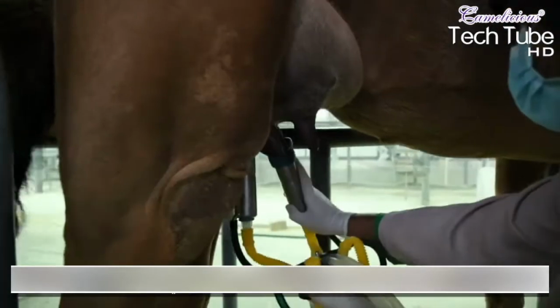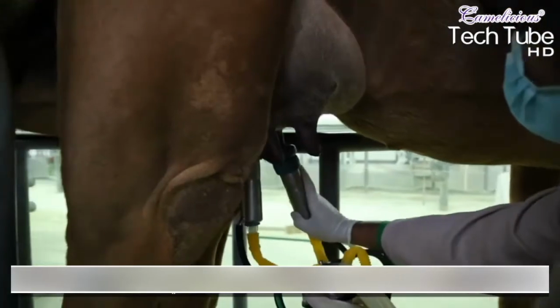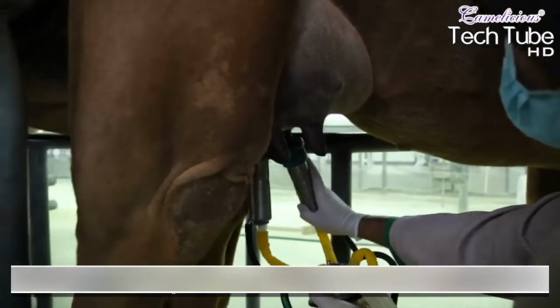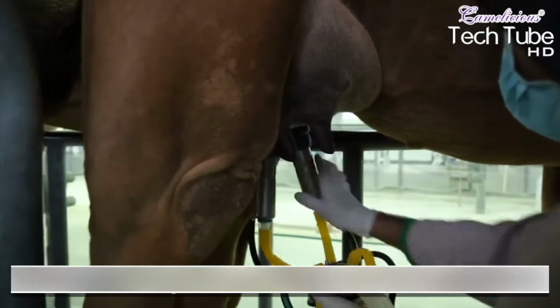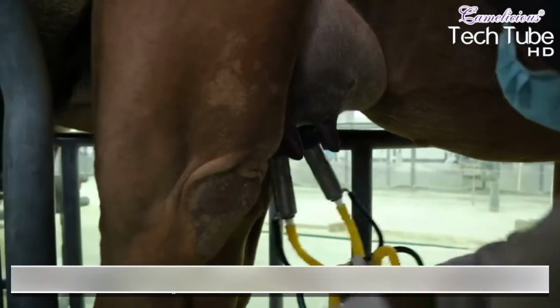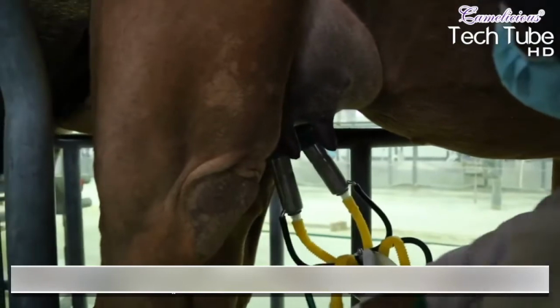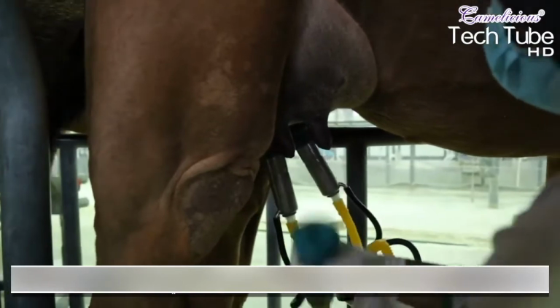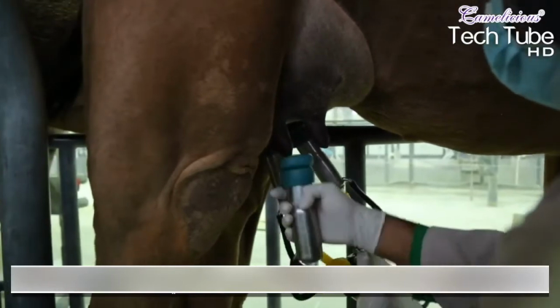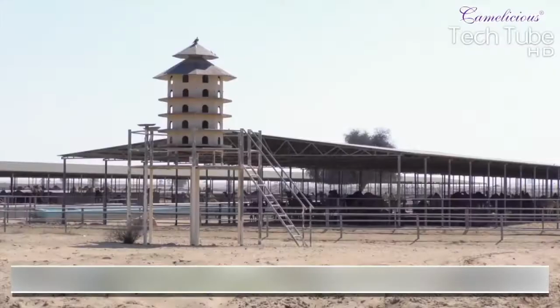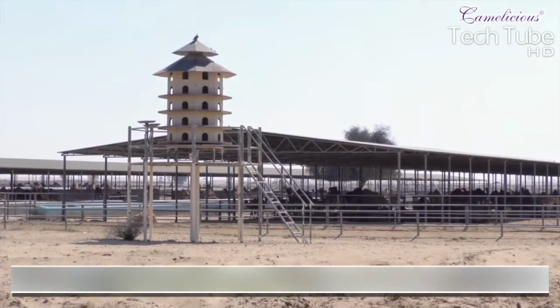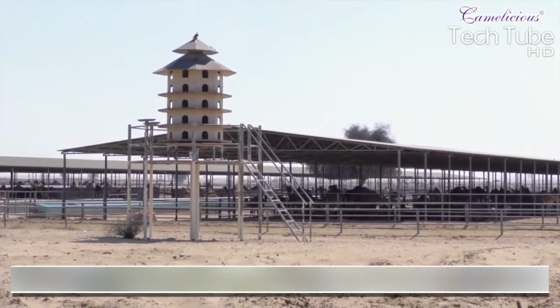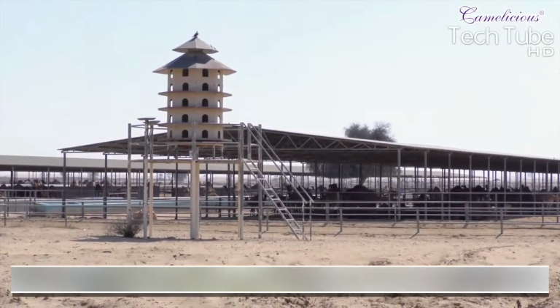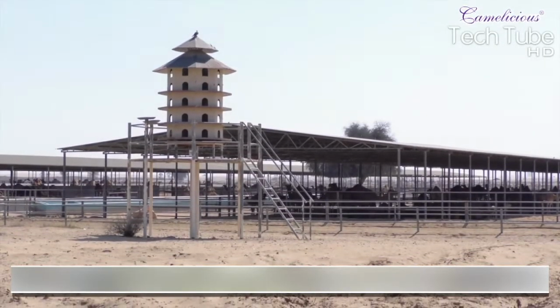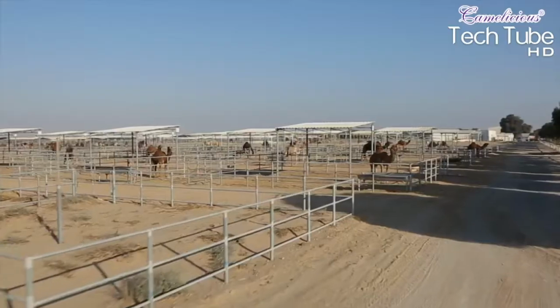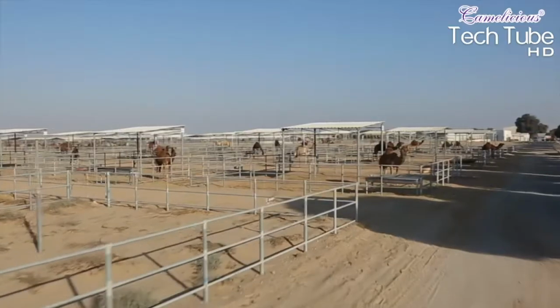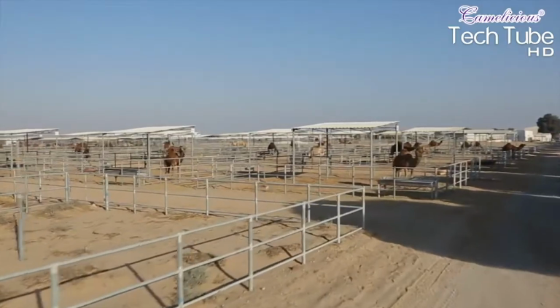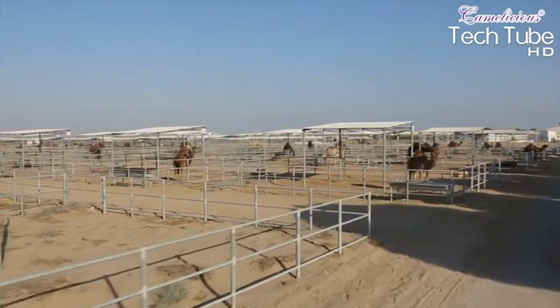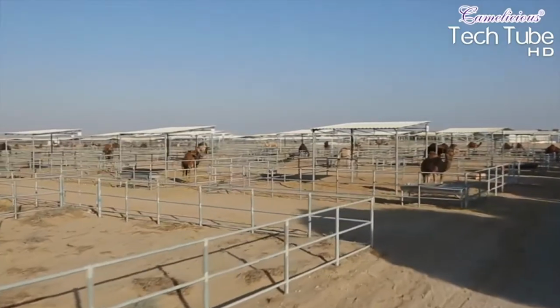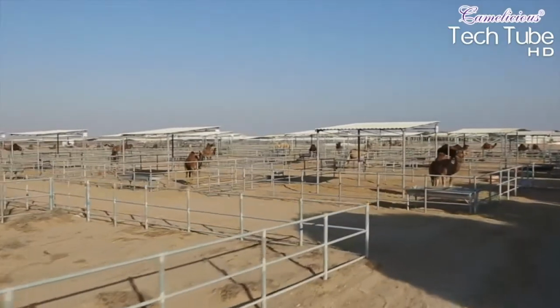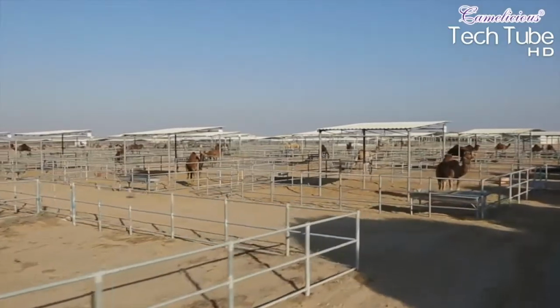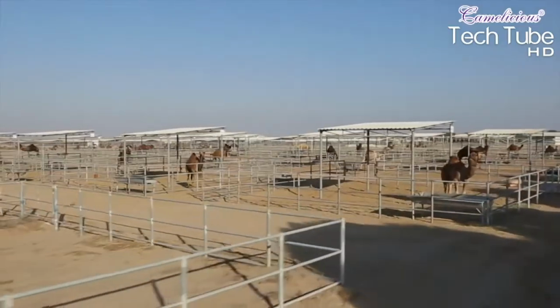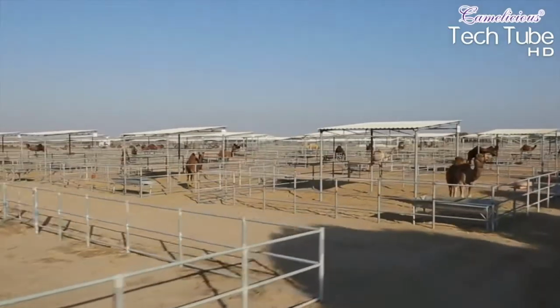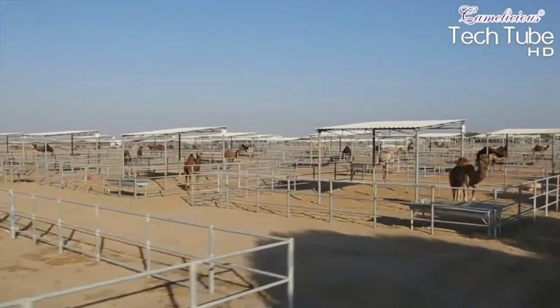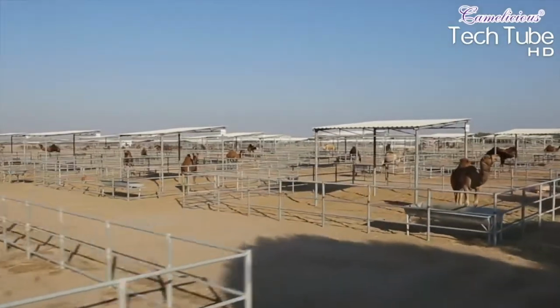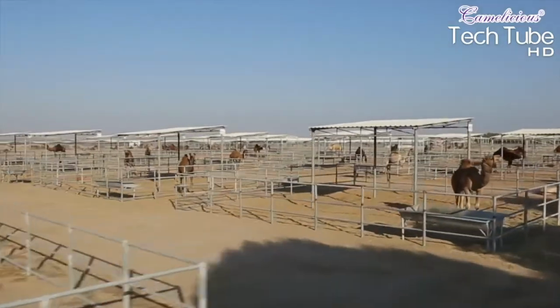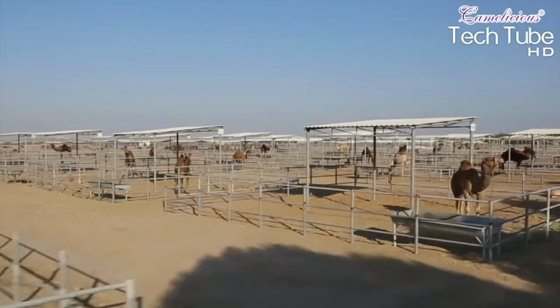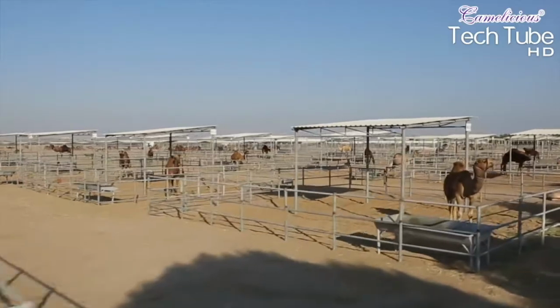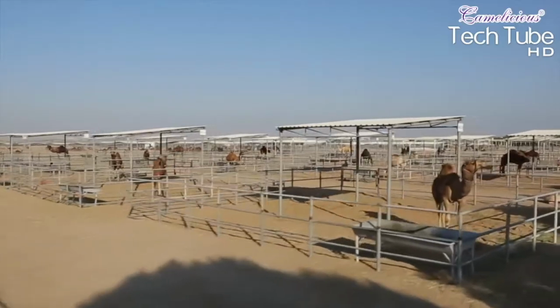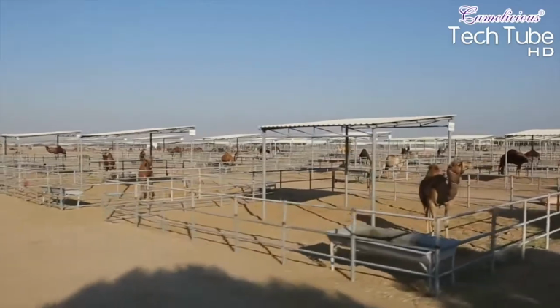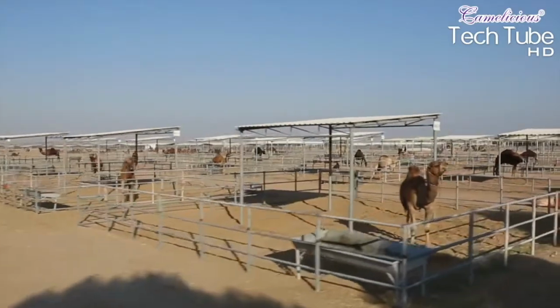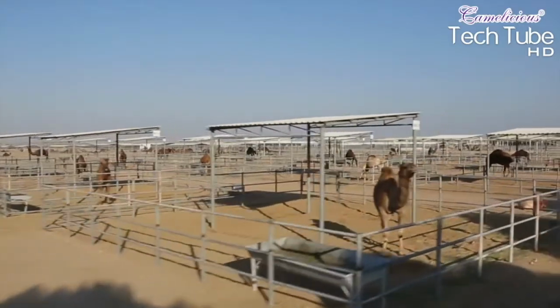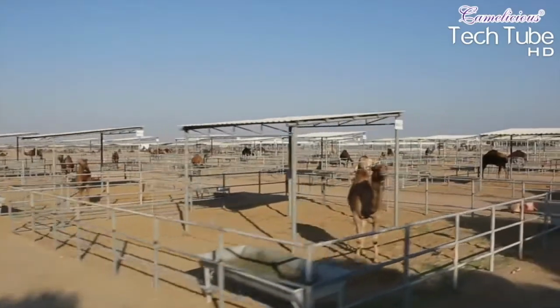Their milk is extracted with machines. Each camel is kept in a separate cage, while the caravan is taken for grazing all together.